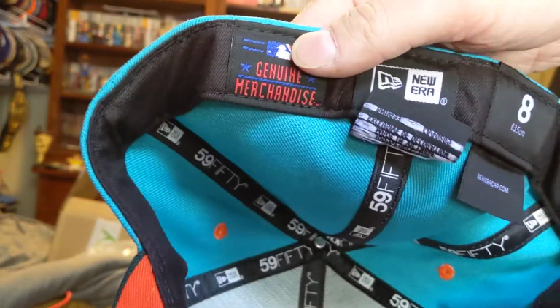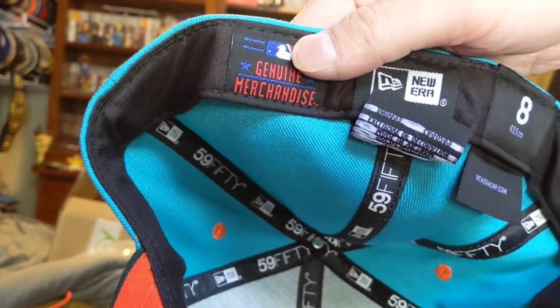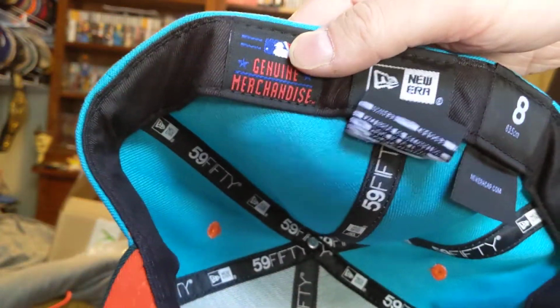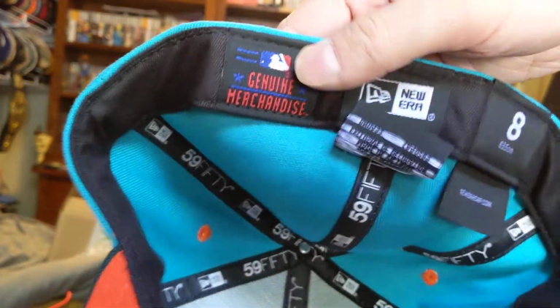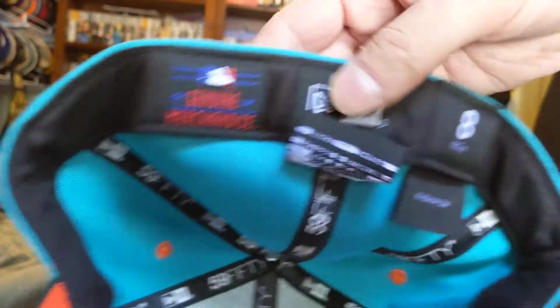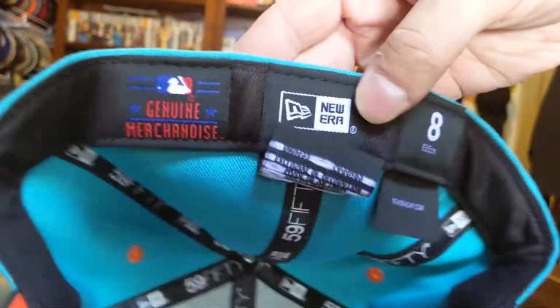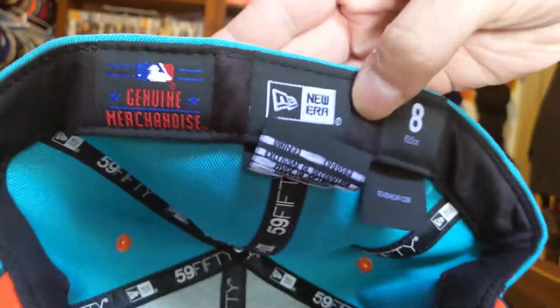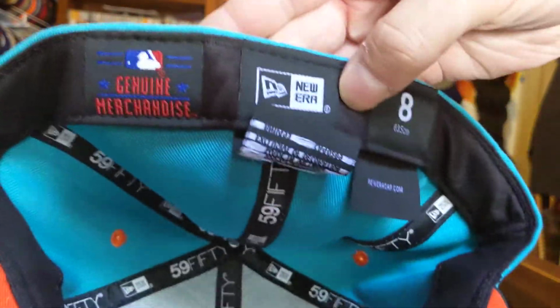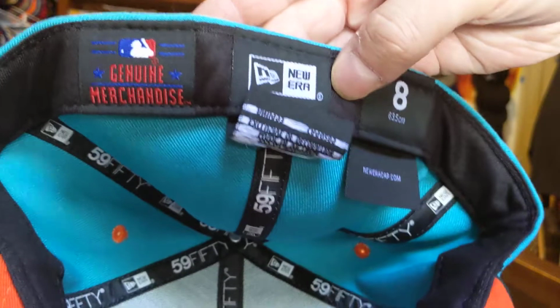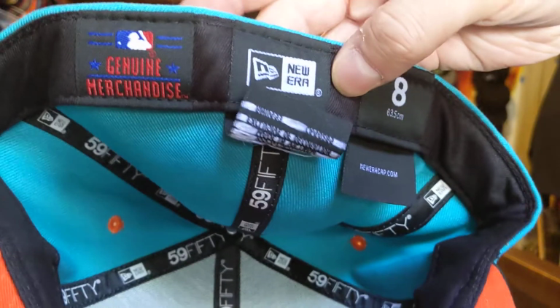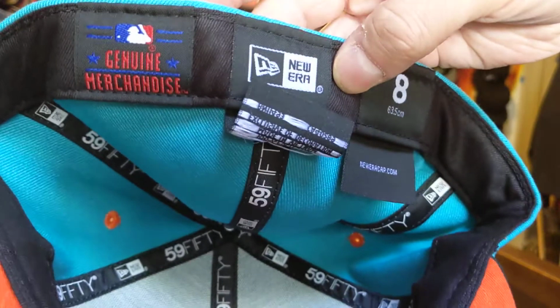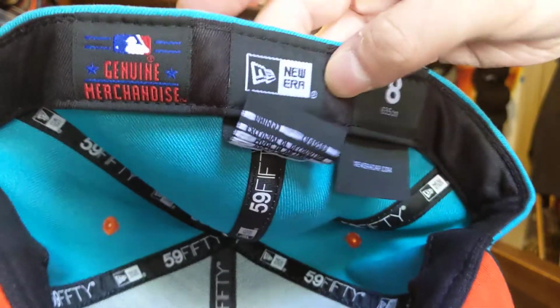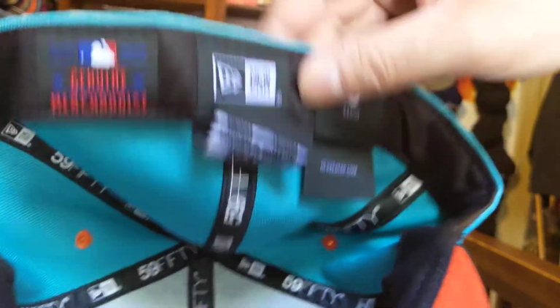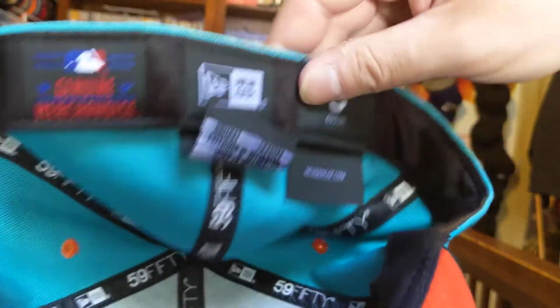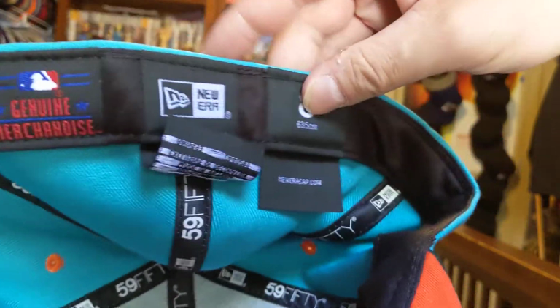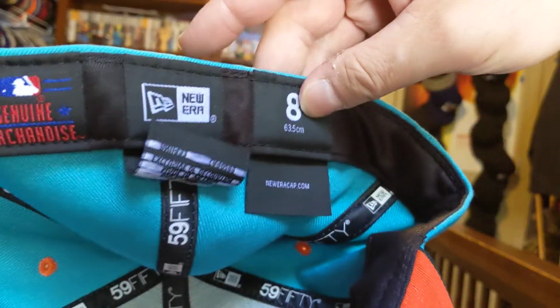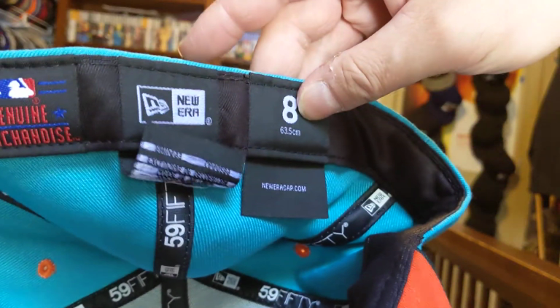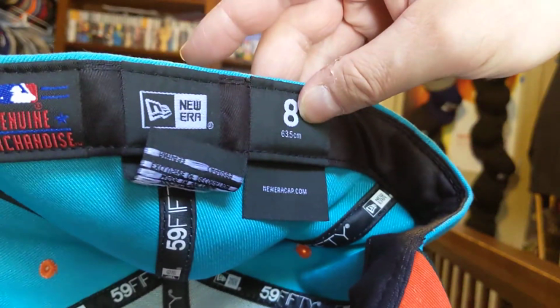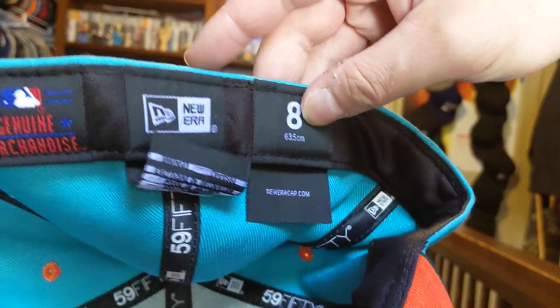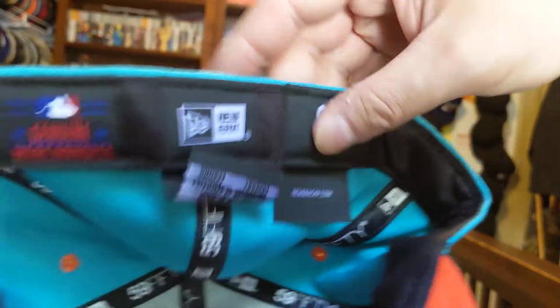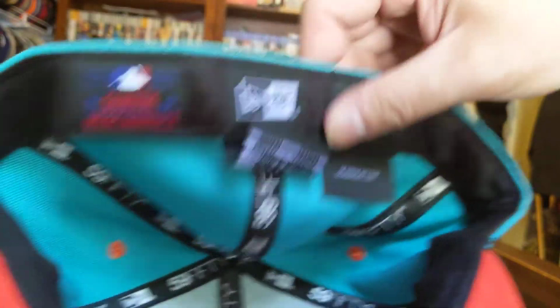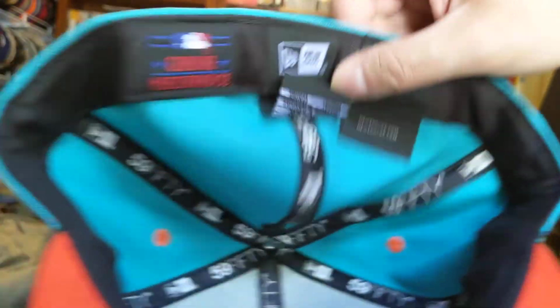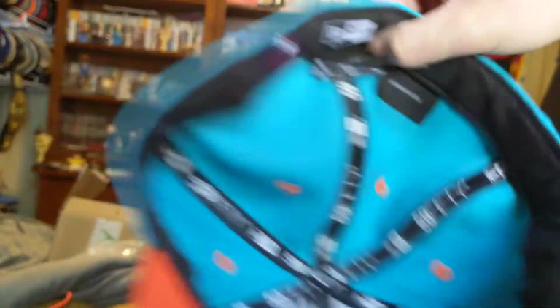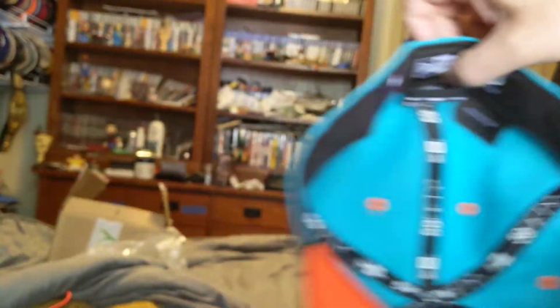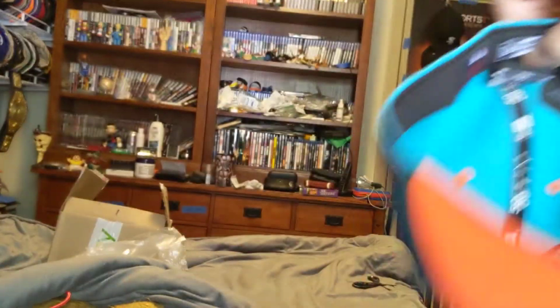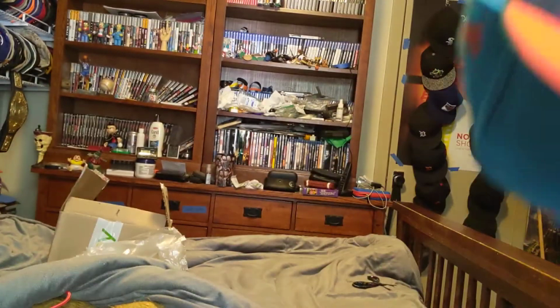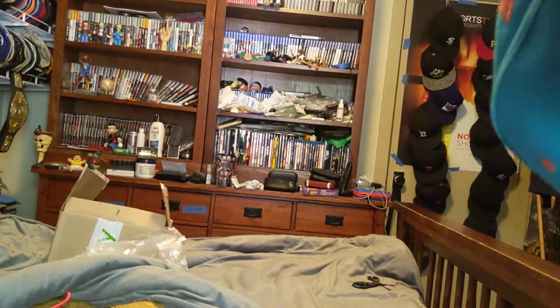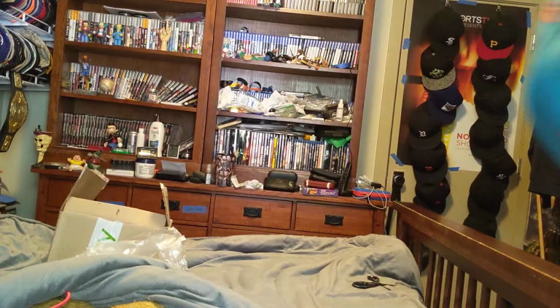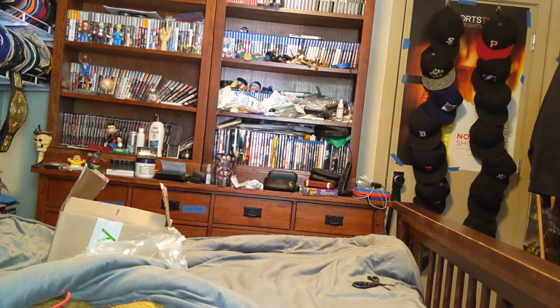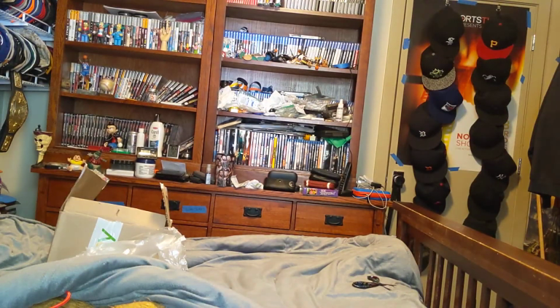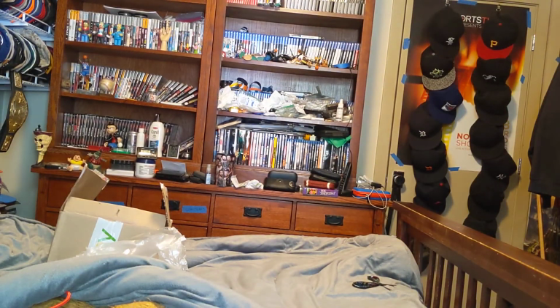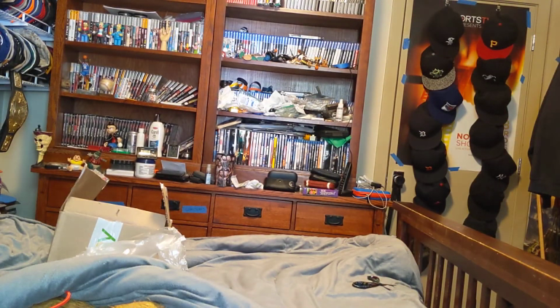Genuine merchandise, New Era, size 8. Let's try this on.